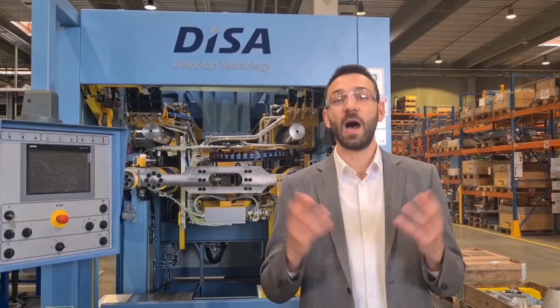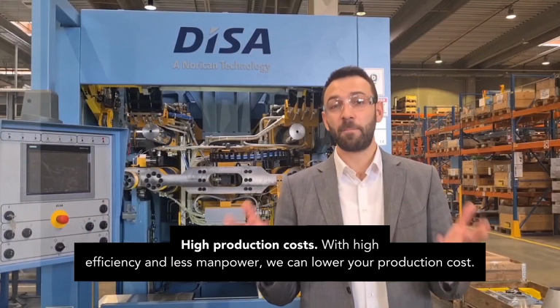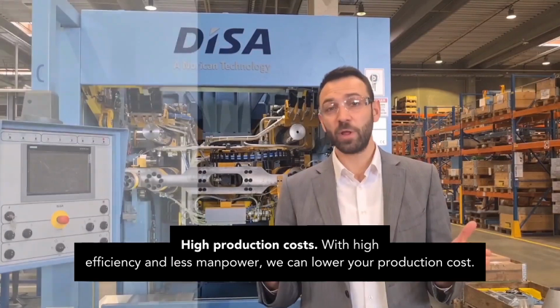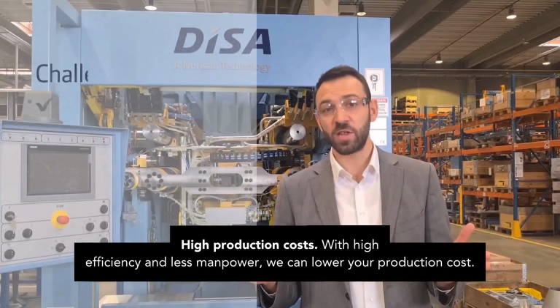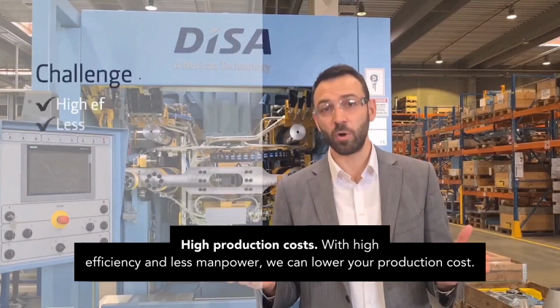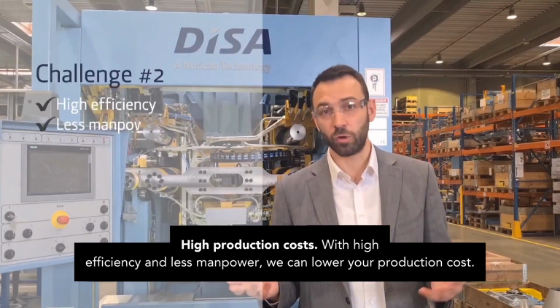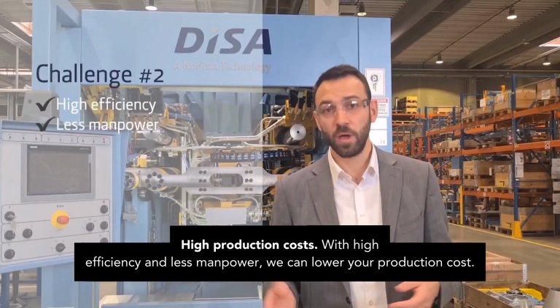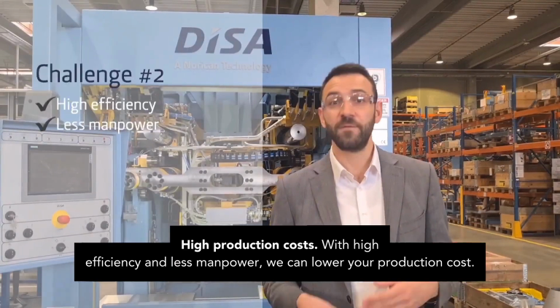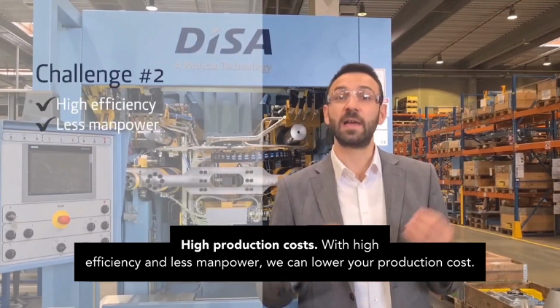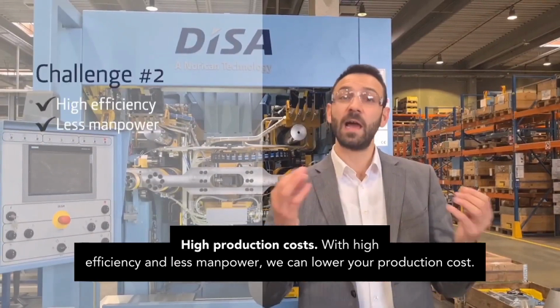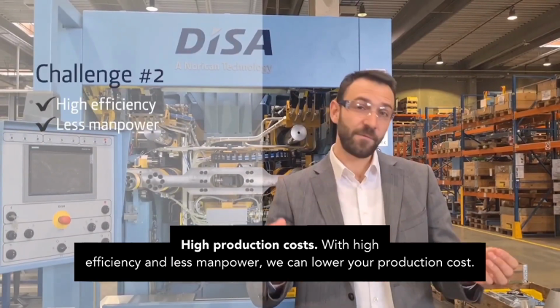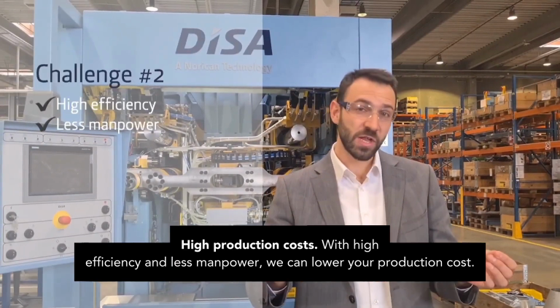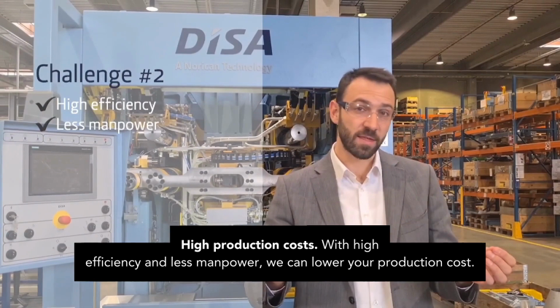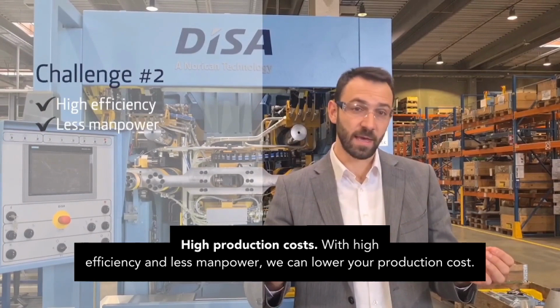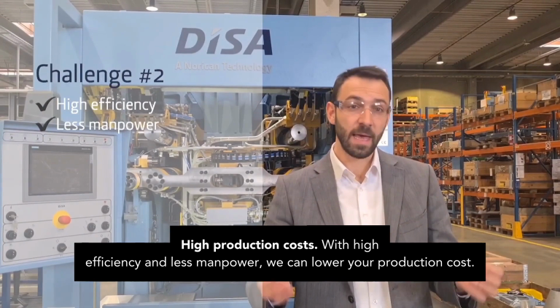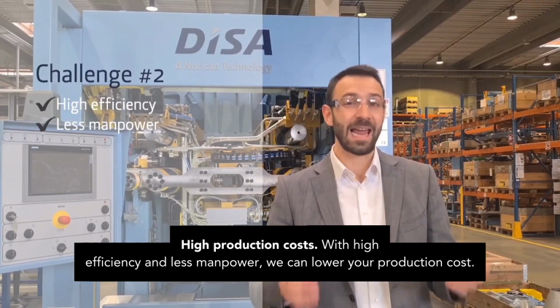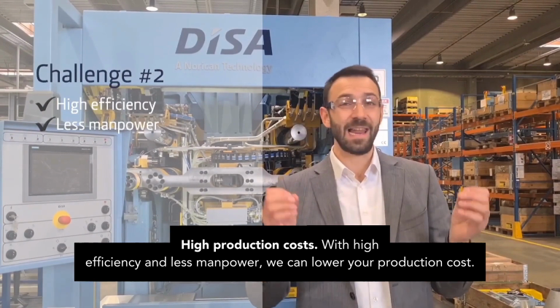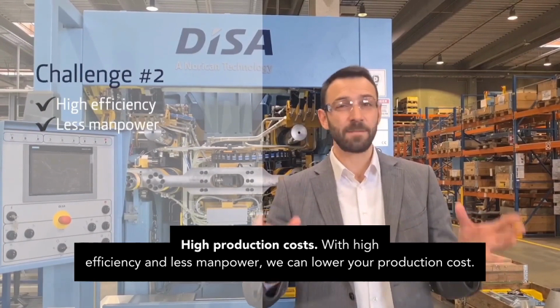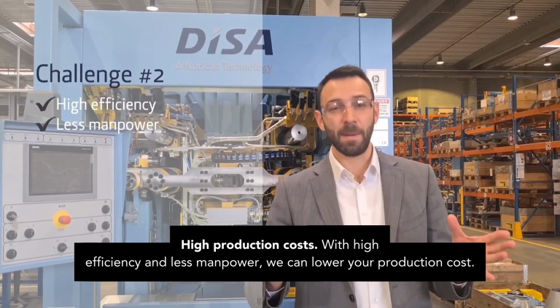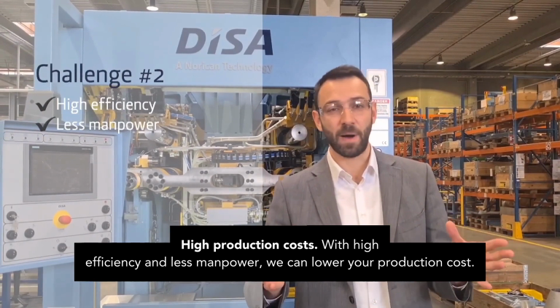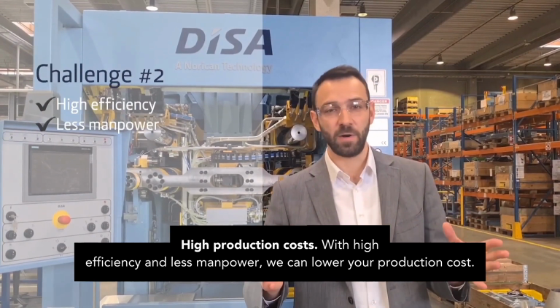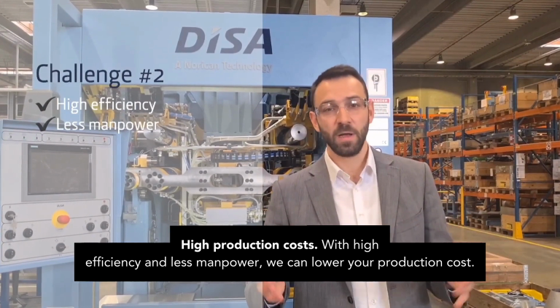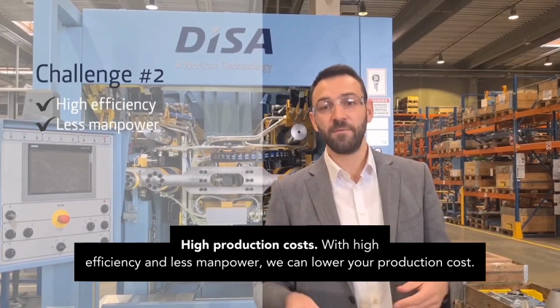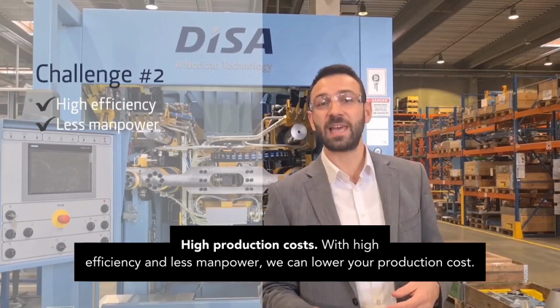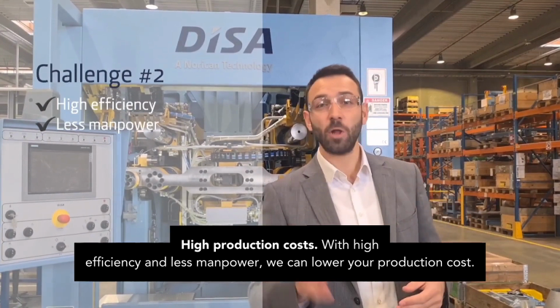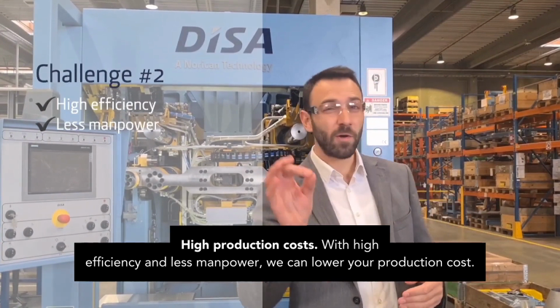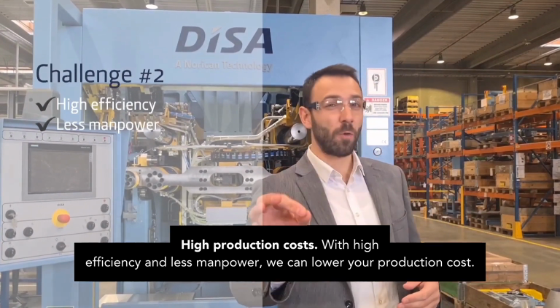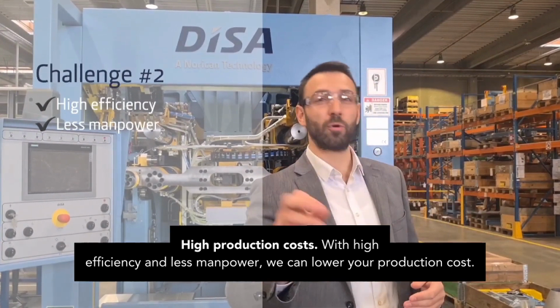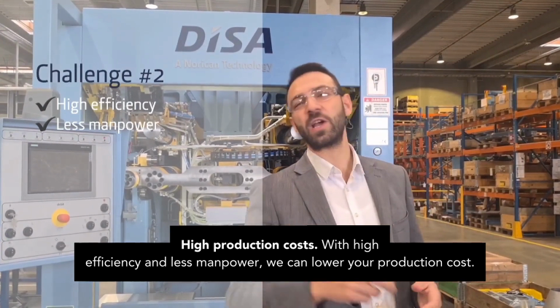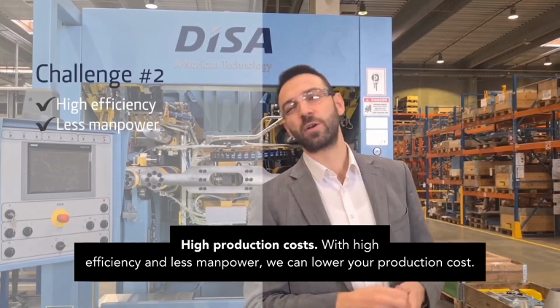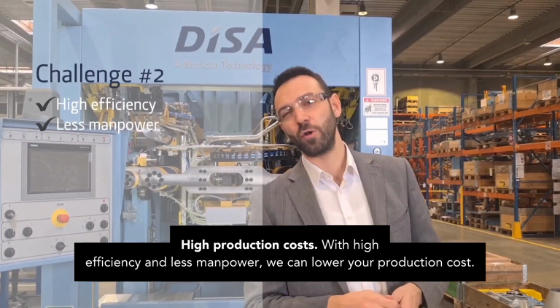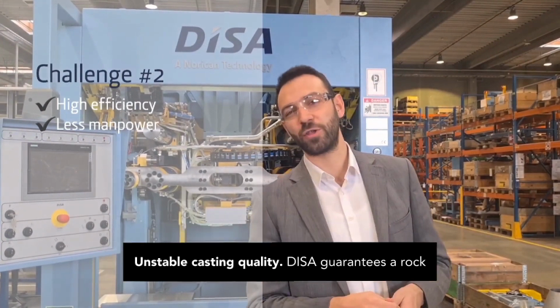High production cost. With high efficiency and less manpower, we can lower your production cost.